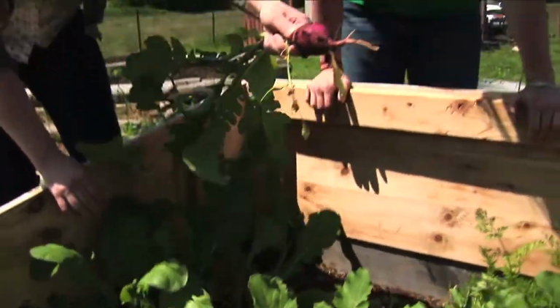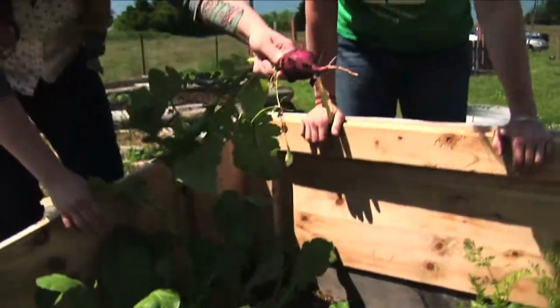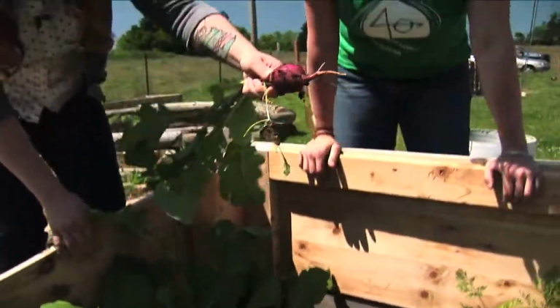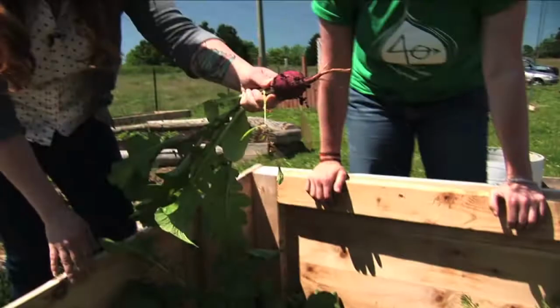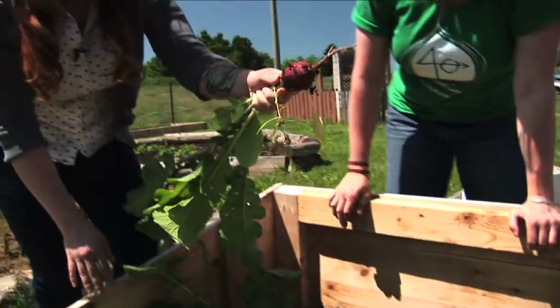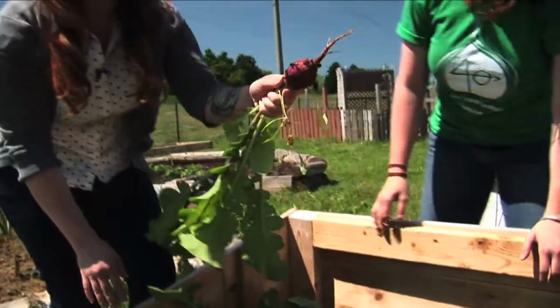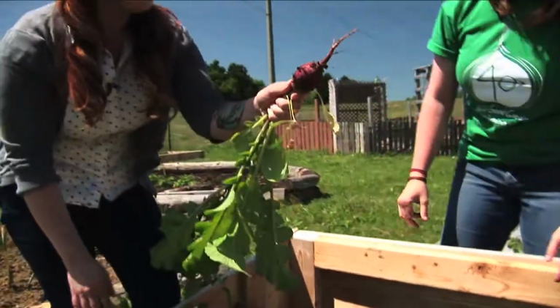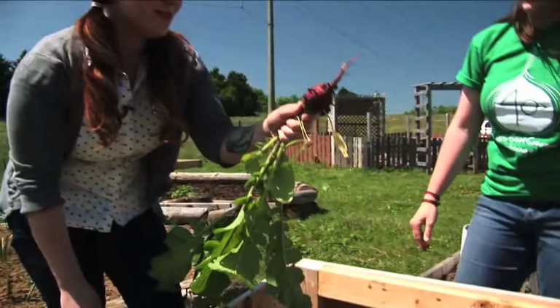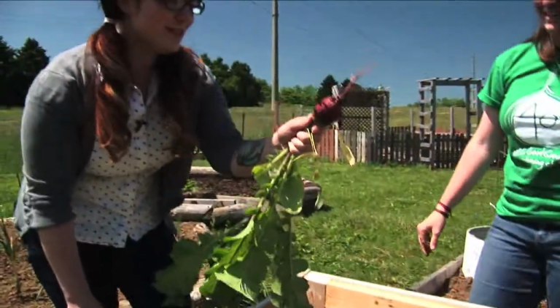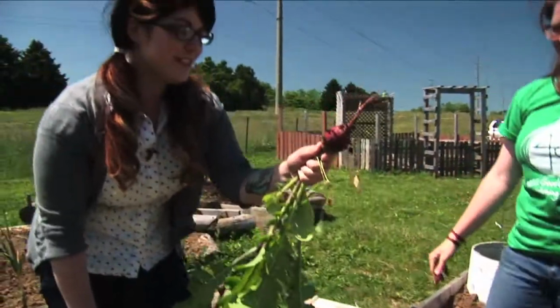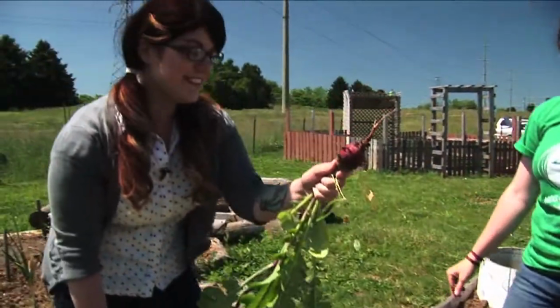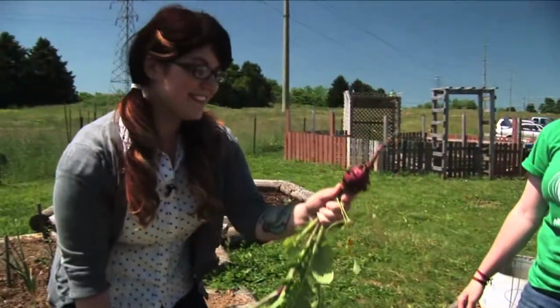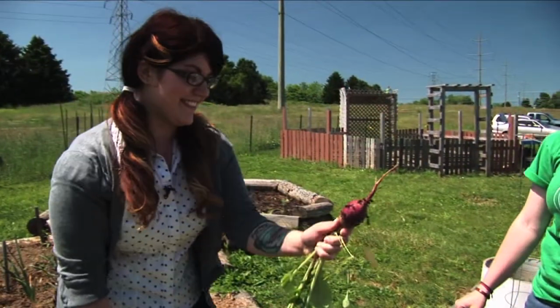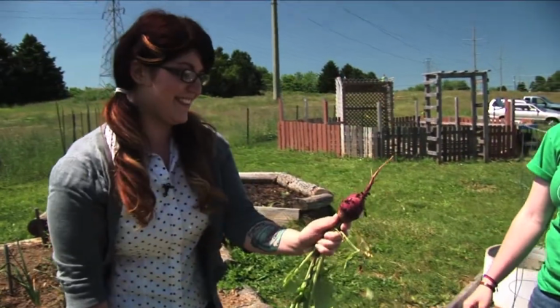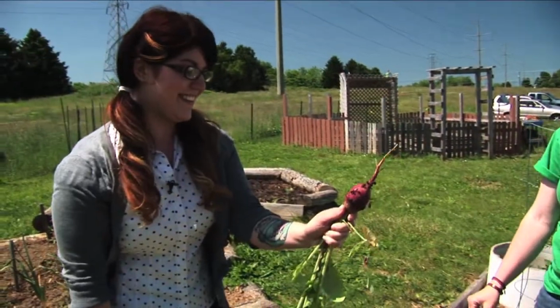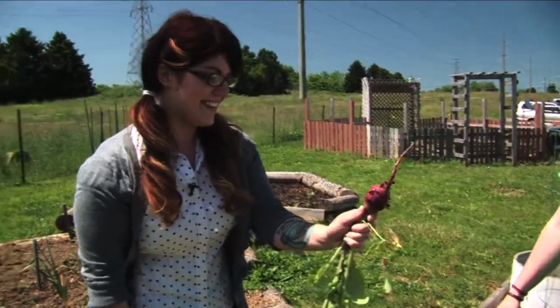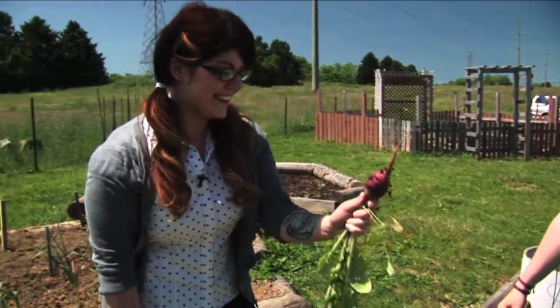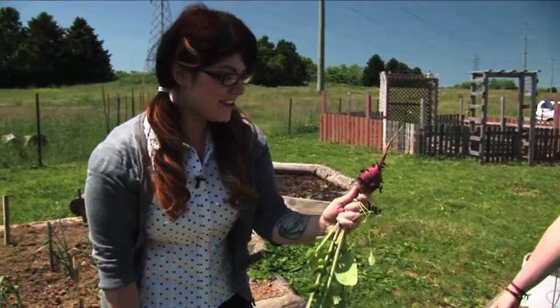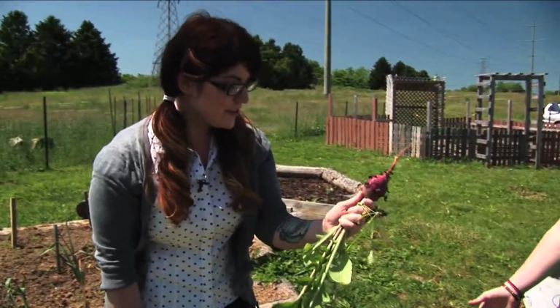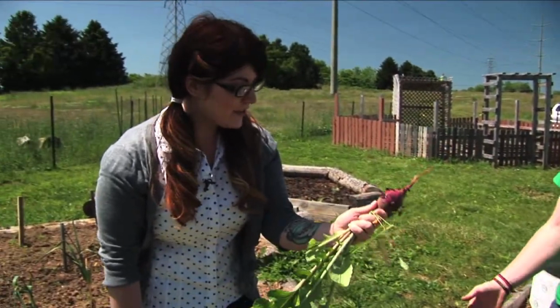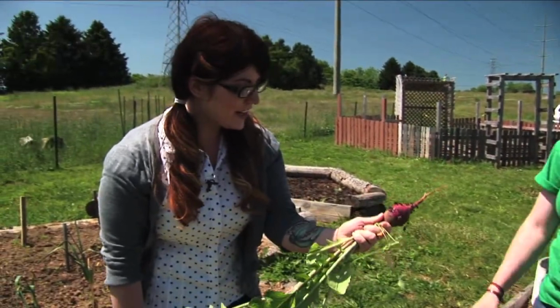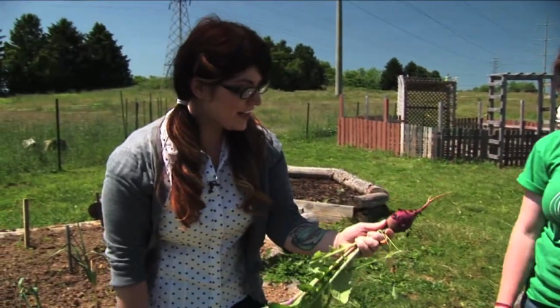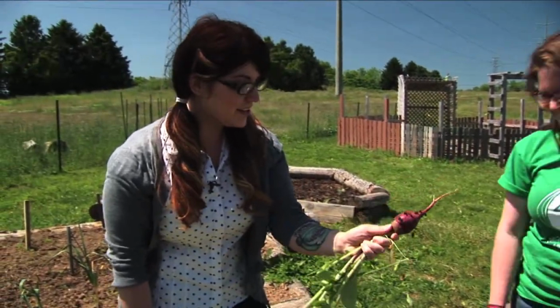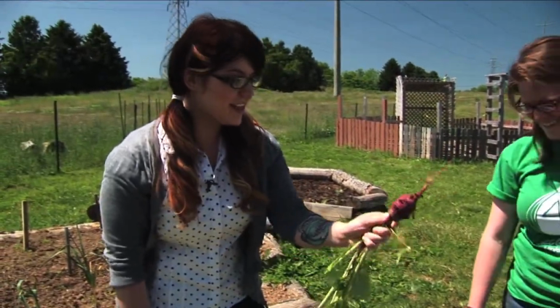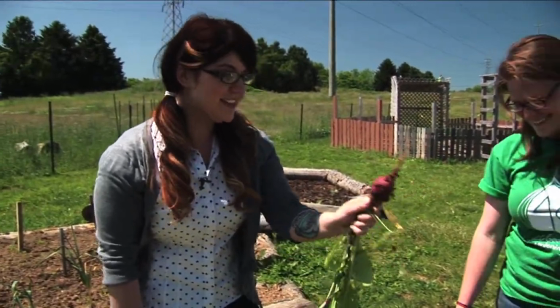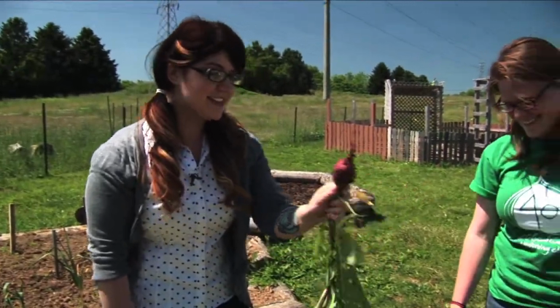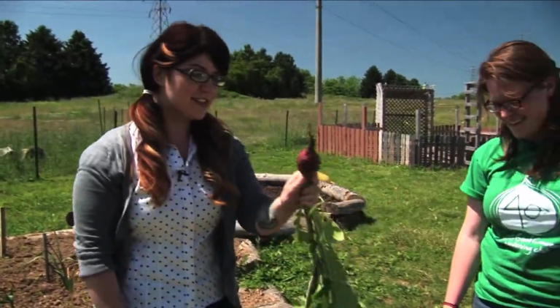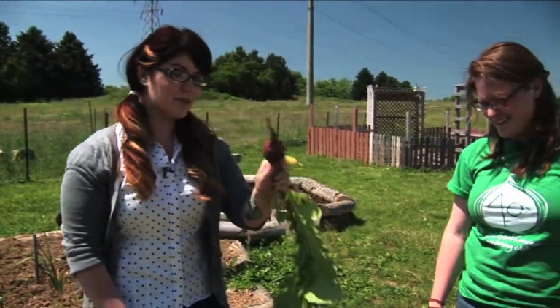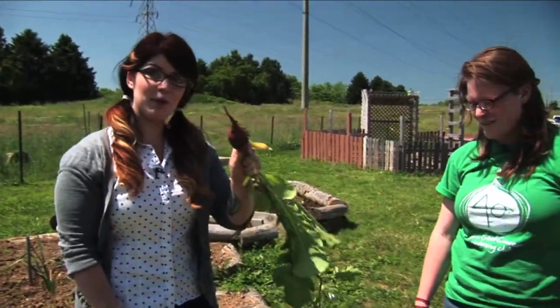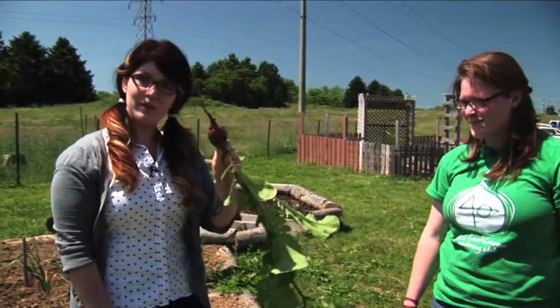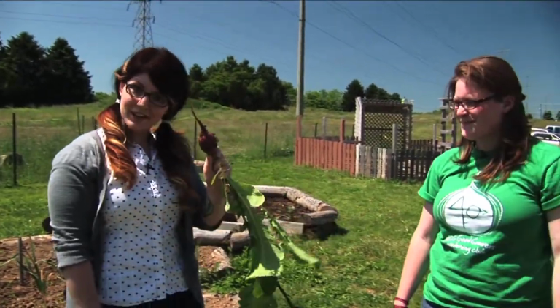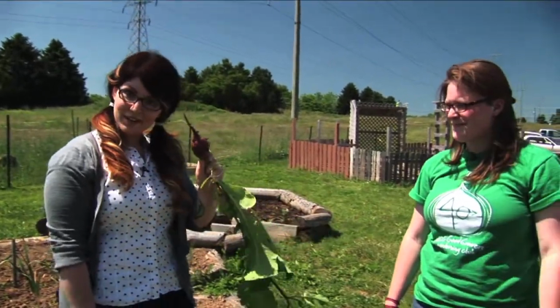It's huge and so beautiful — look at the purple color on that radish.